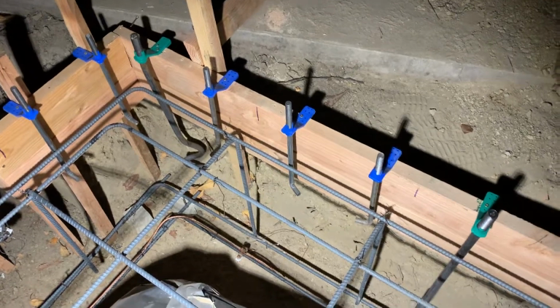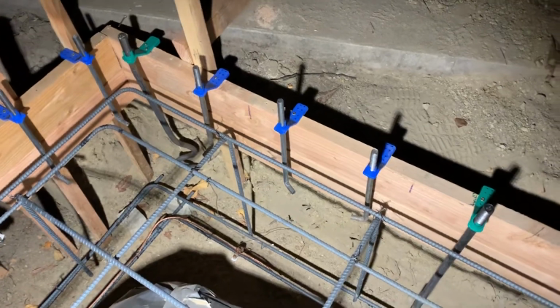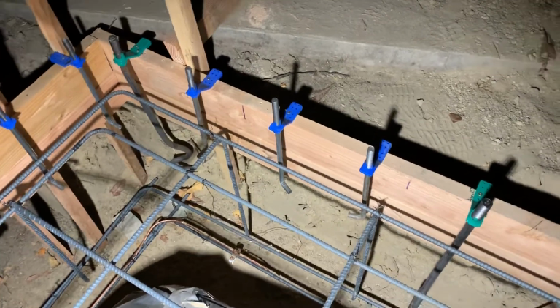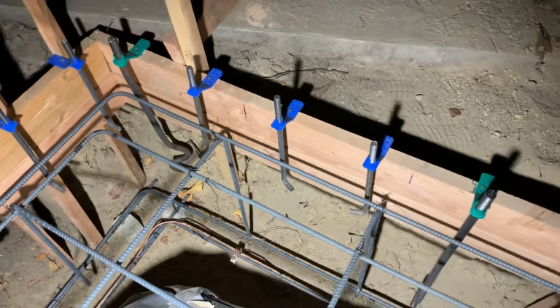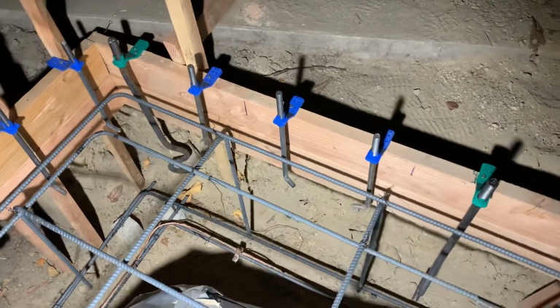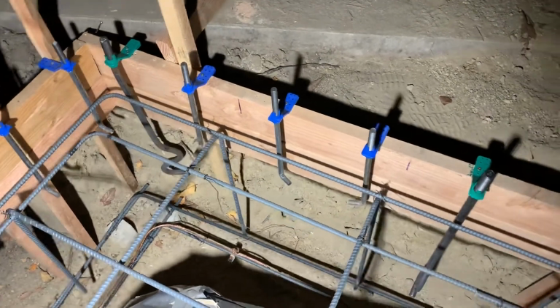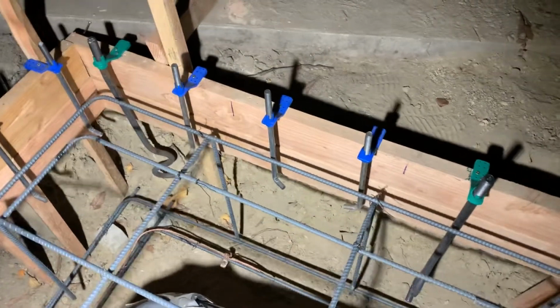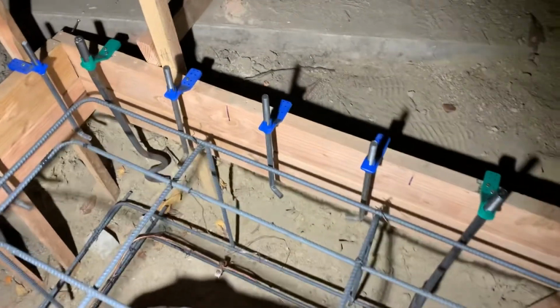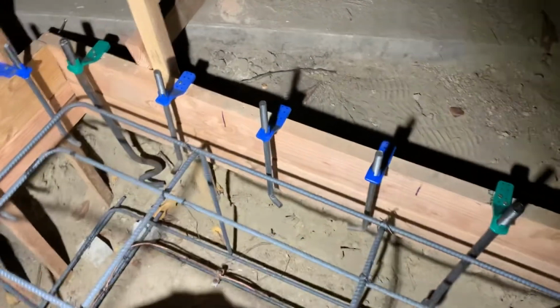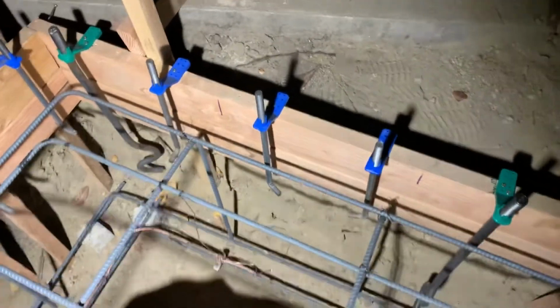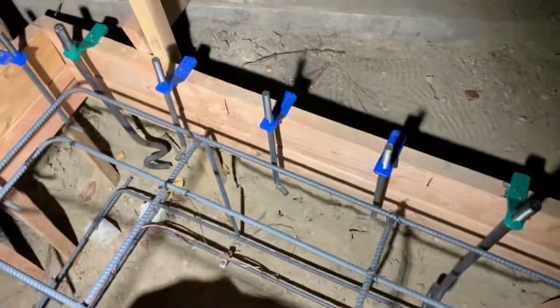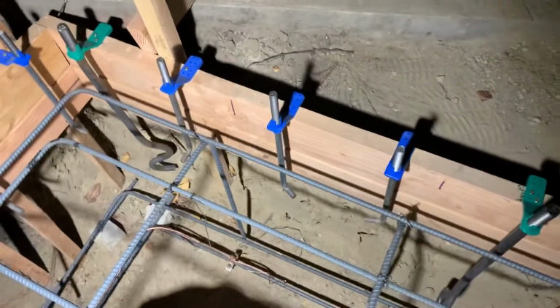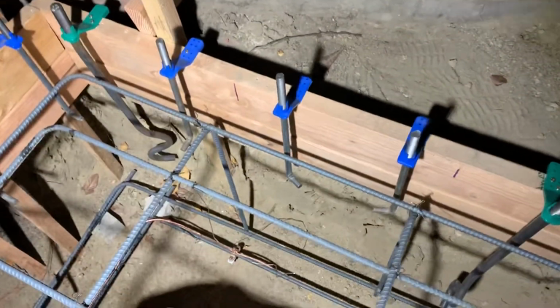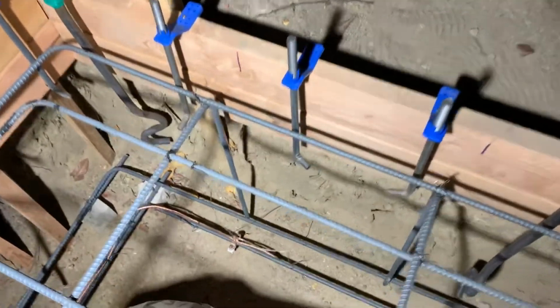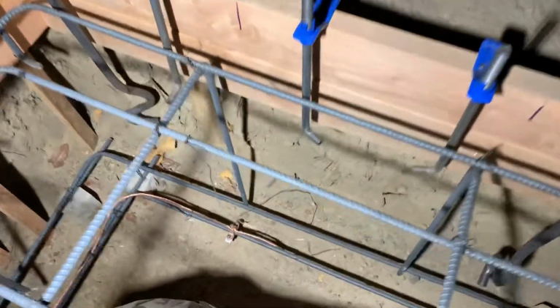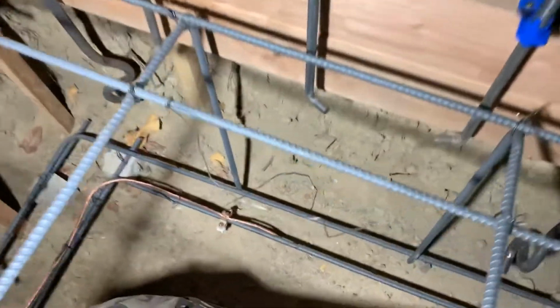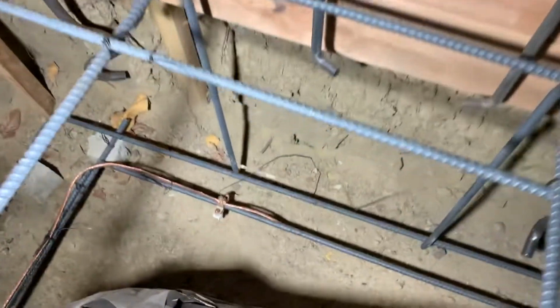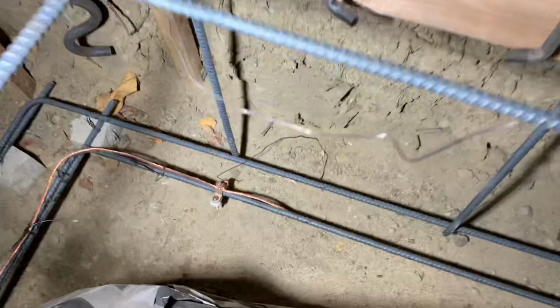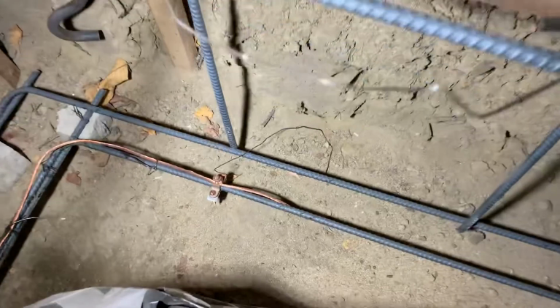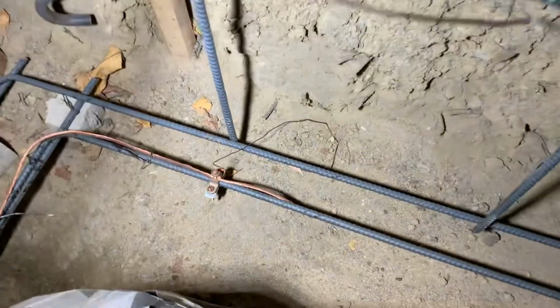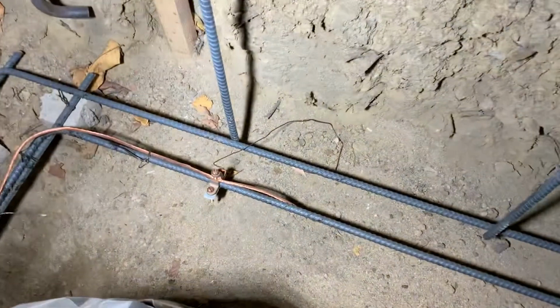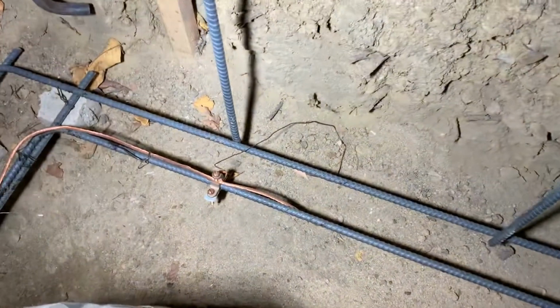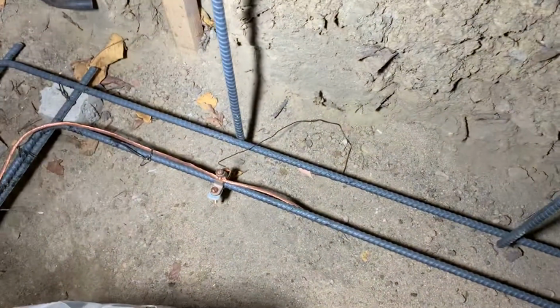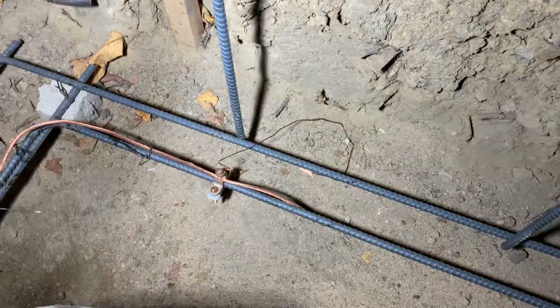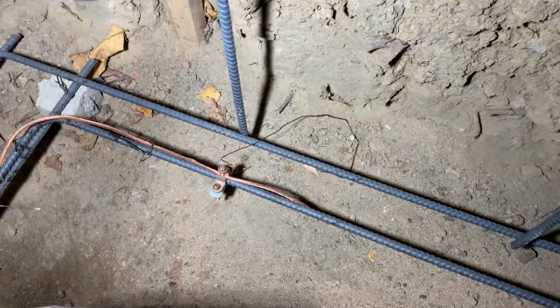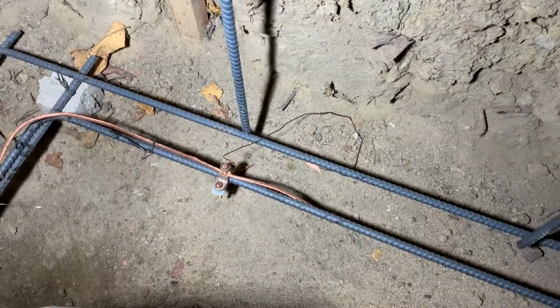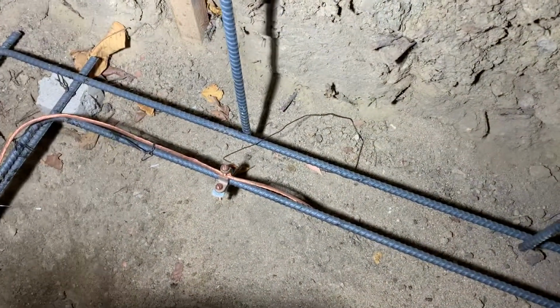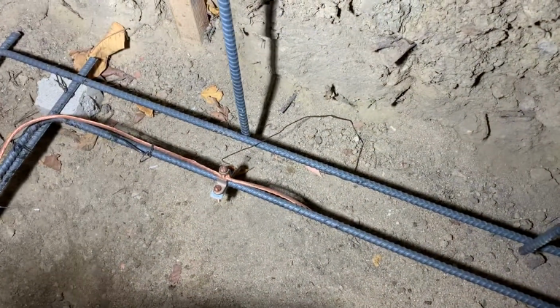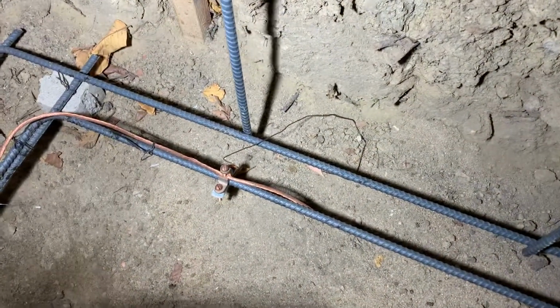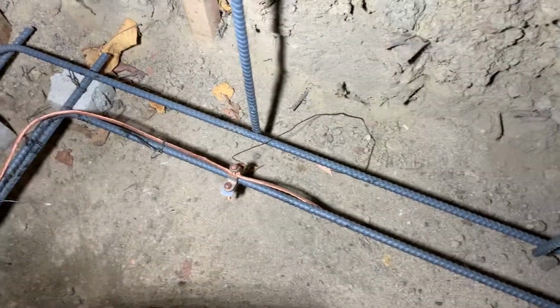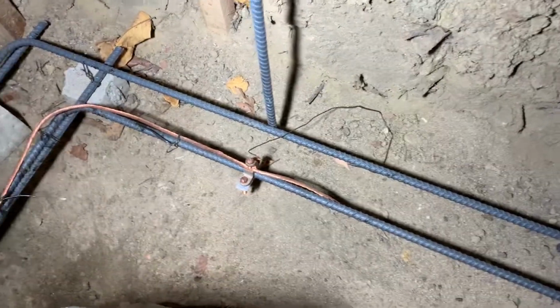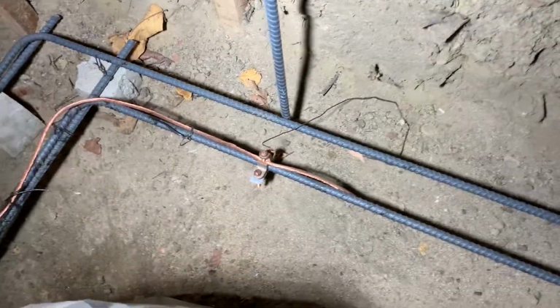How's it going everyone? I'm doing a video on U4 grounding and we did this accessory dwelling unit in the back of the house.